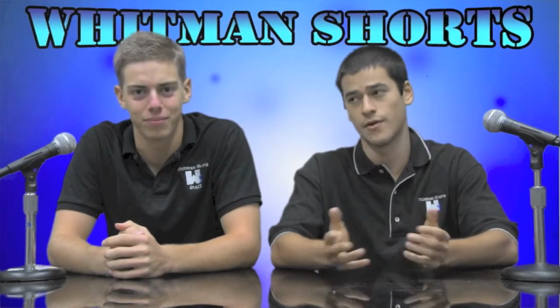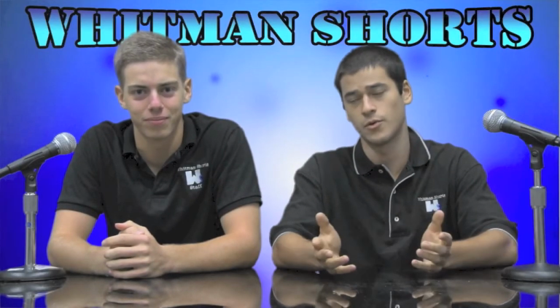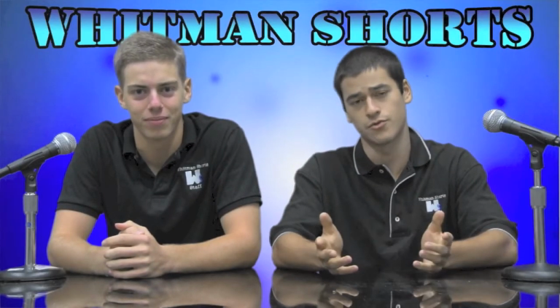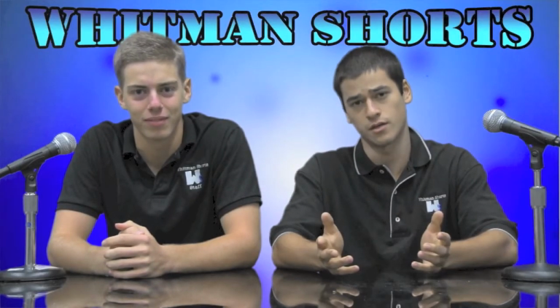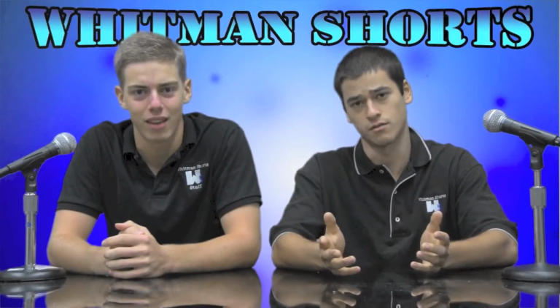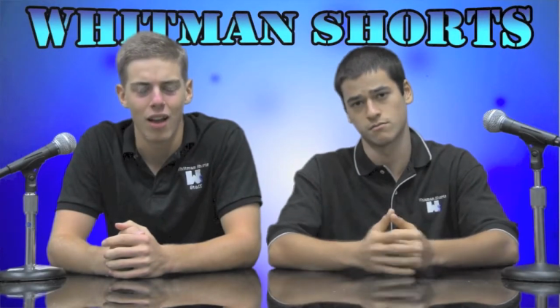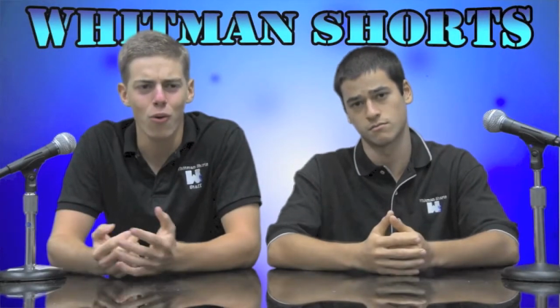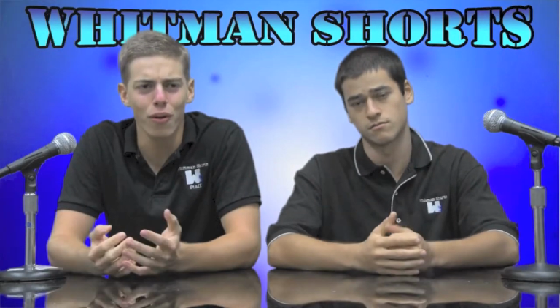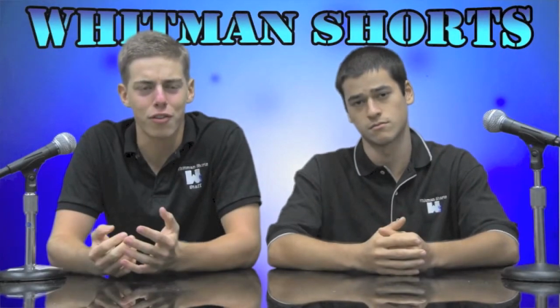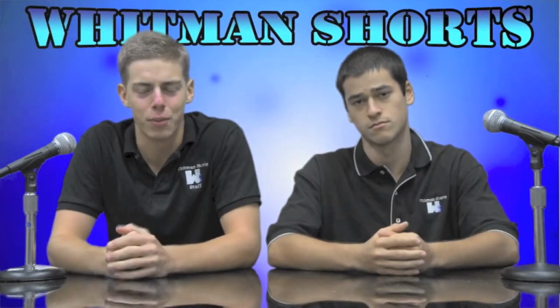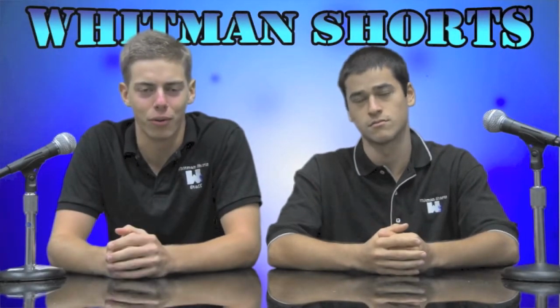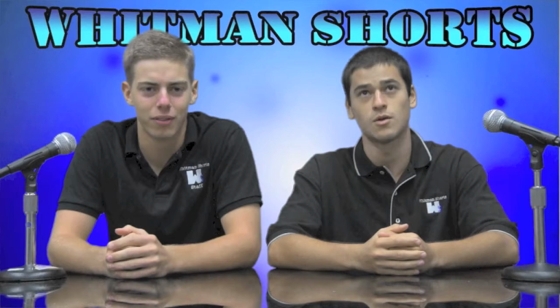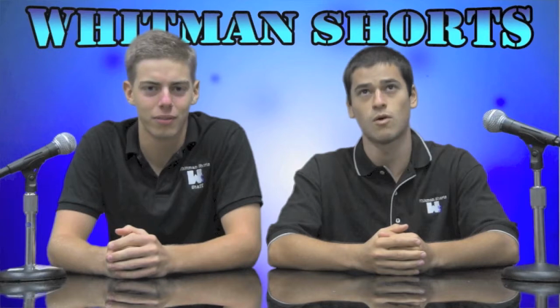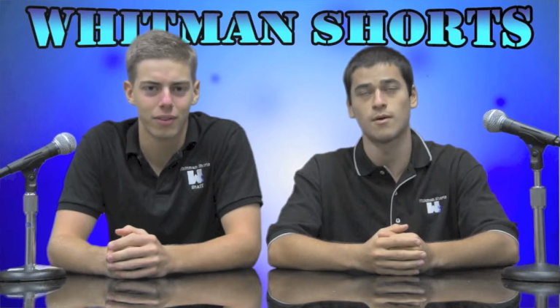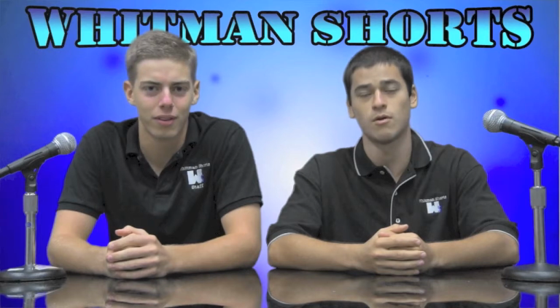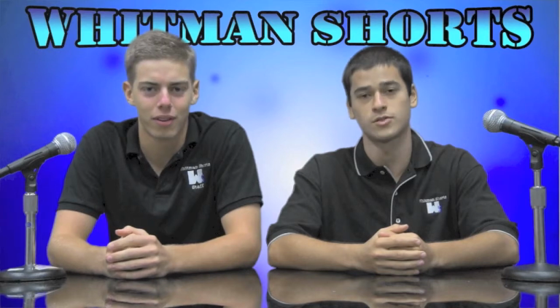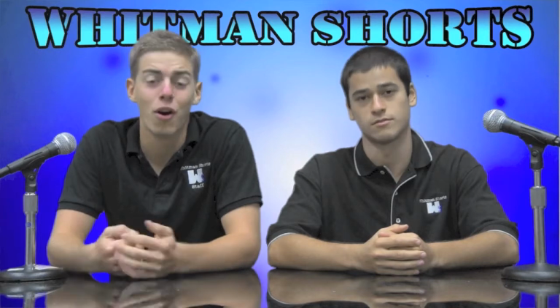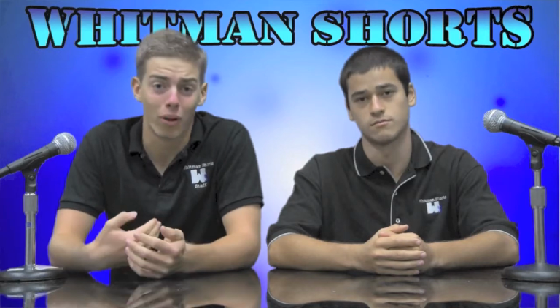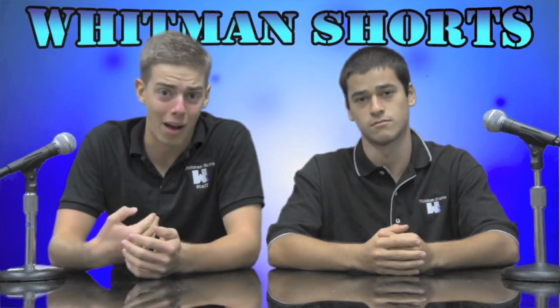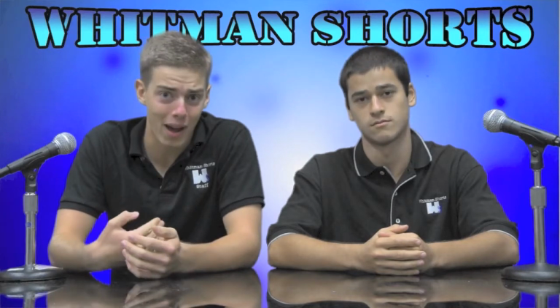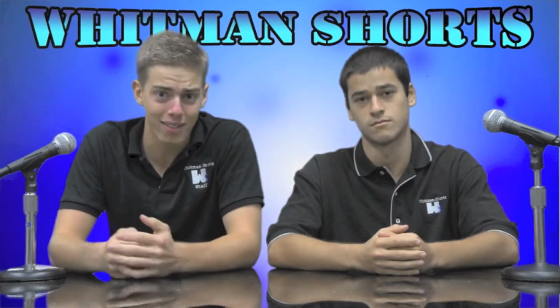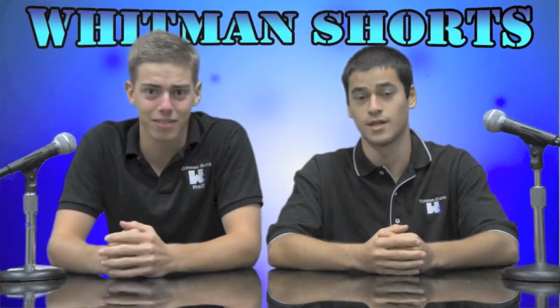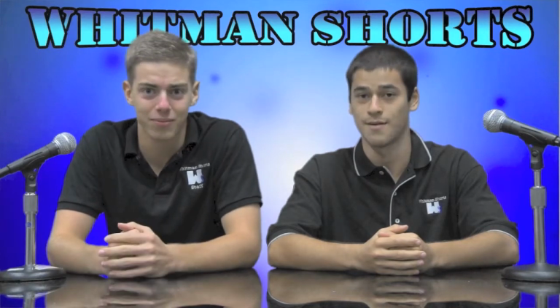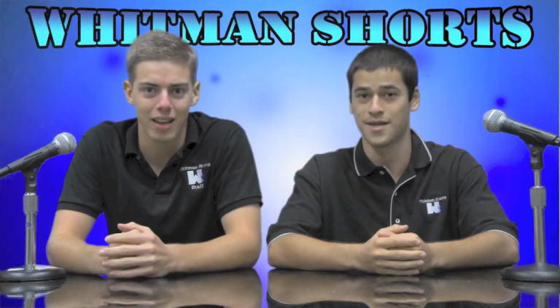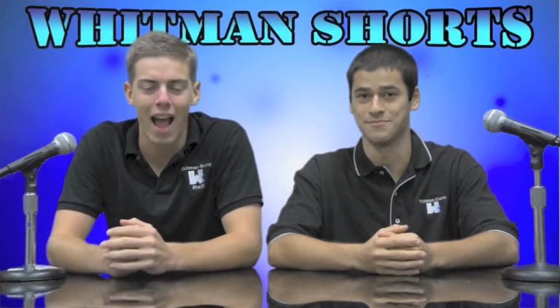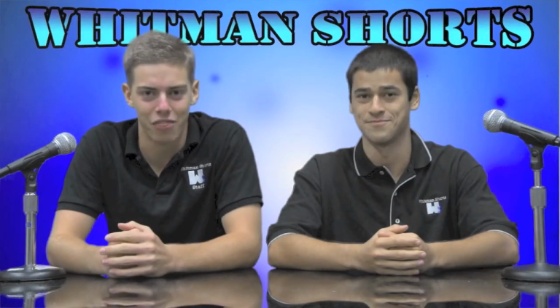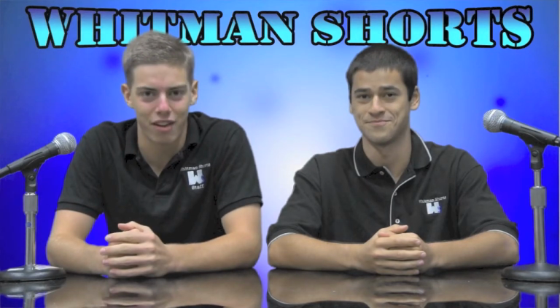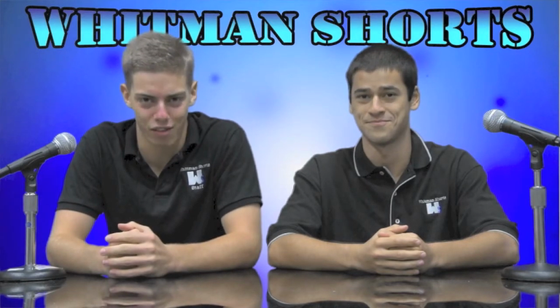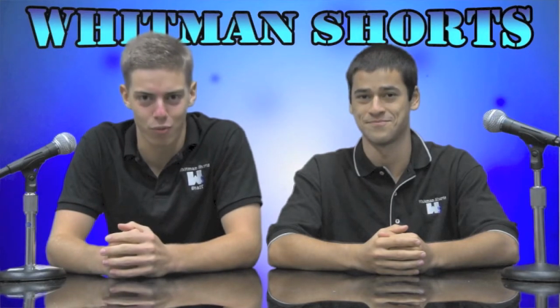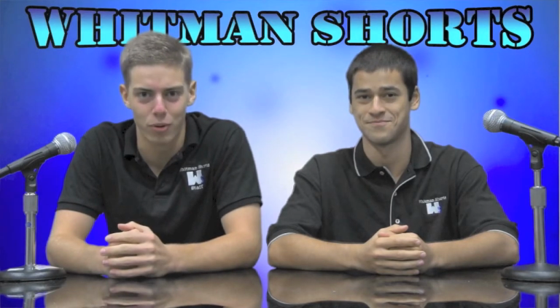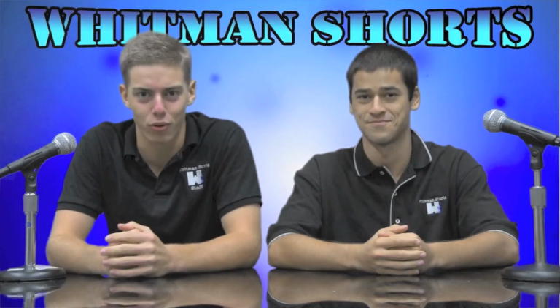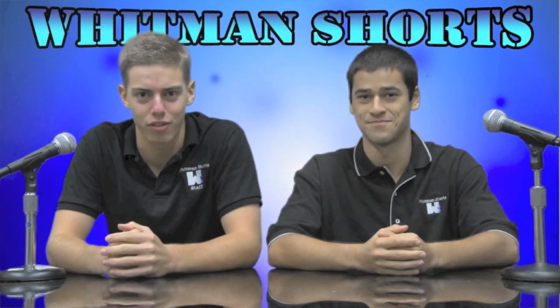Now I know what you're thinking. Who are these people? And what am I watching? Well I'm Max, and I'm Adam, and this is Whitman Shorts.